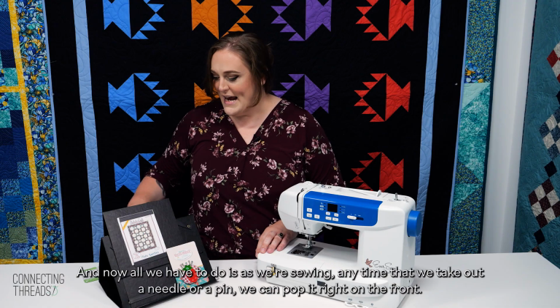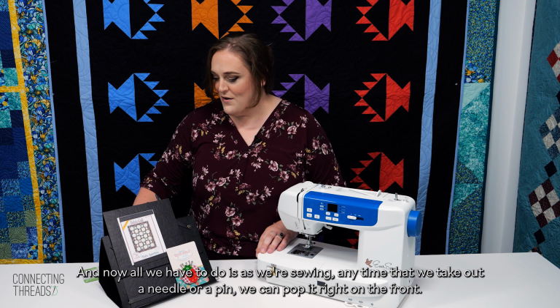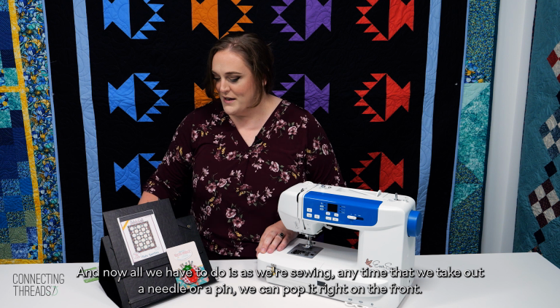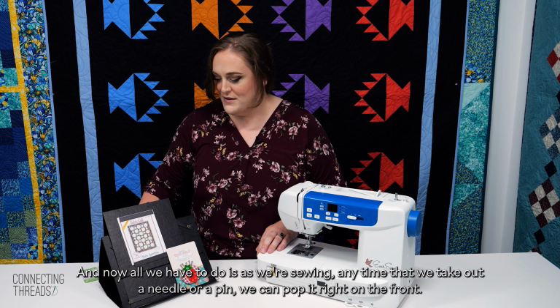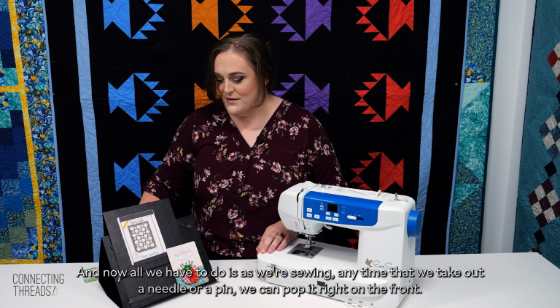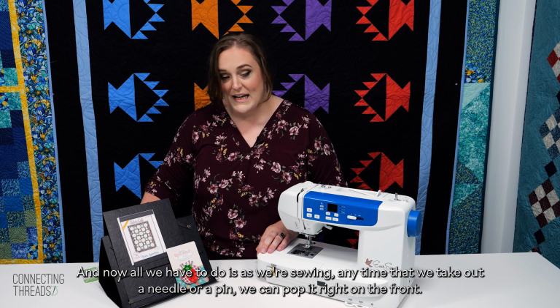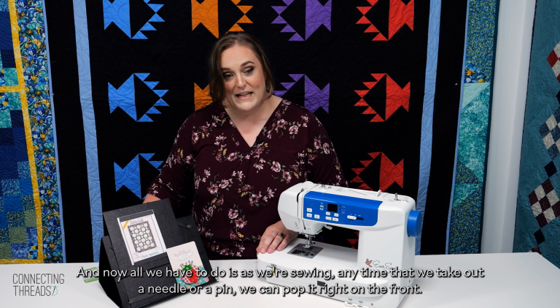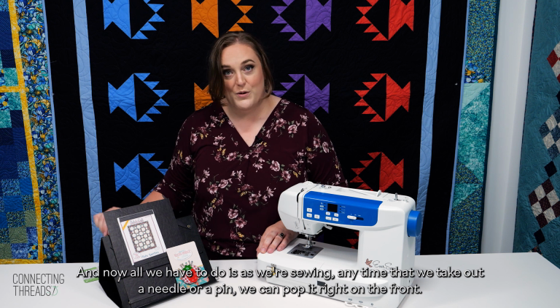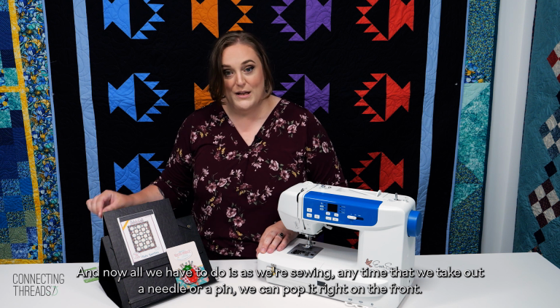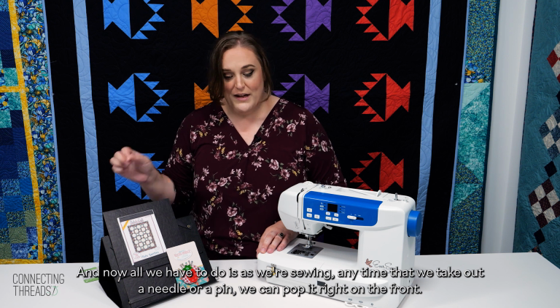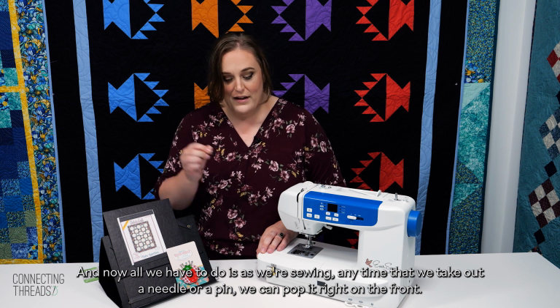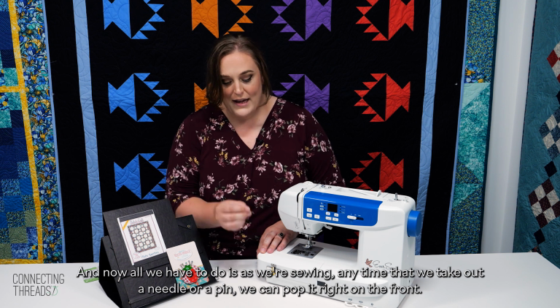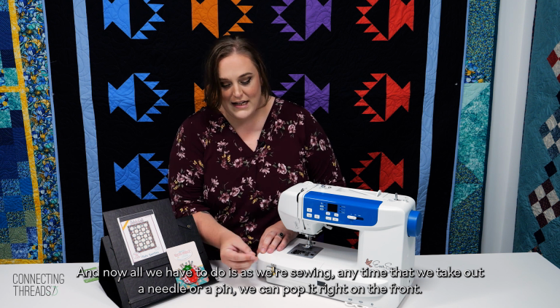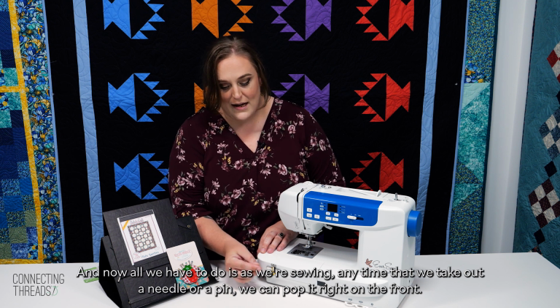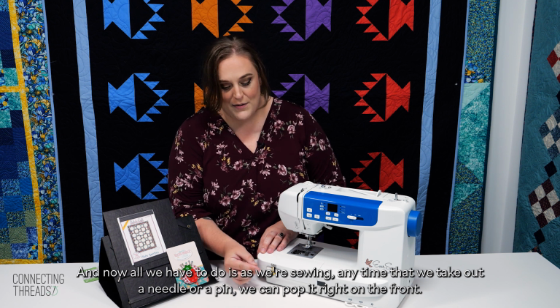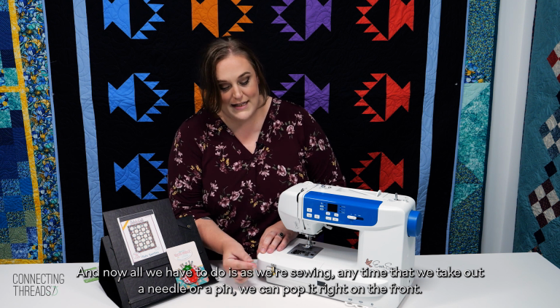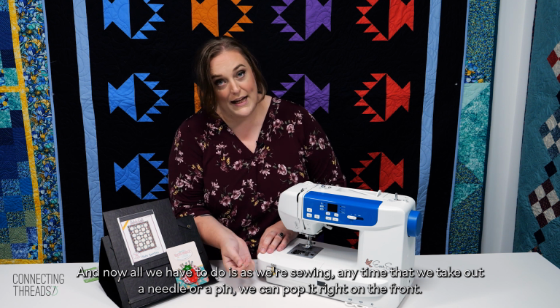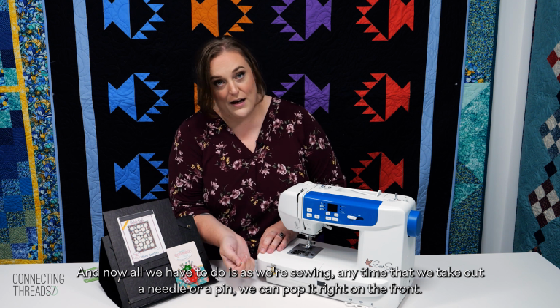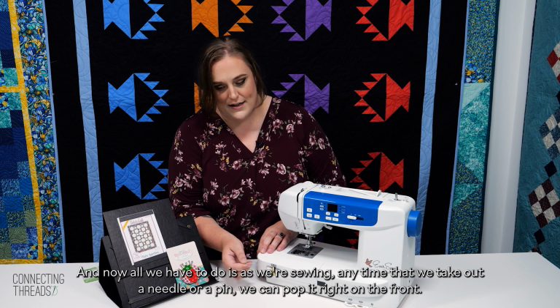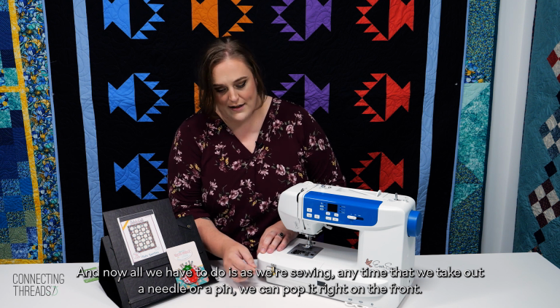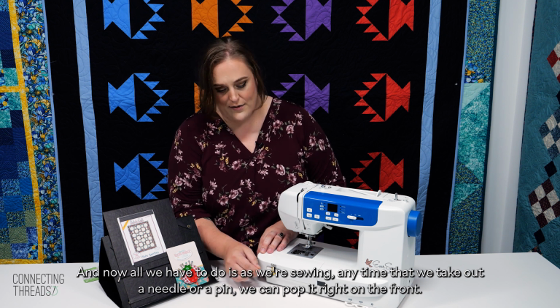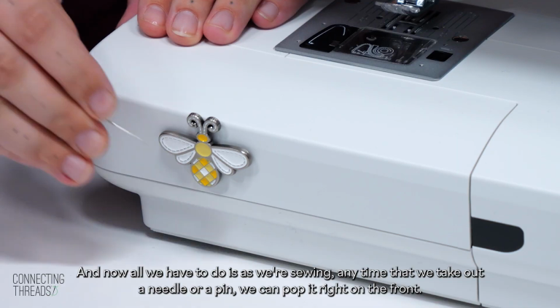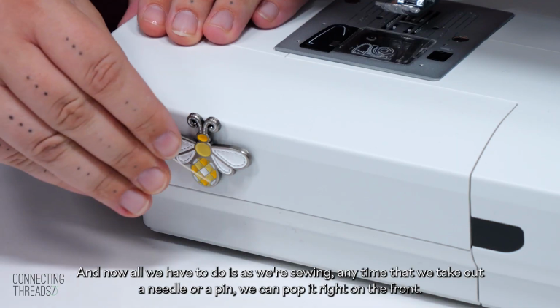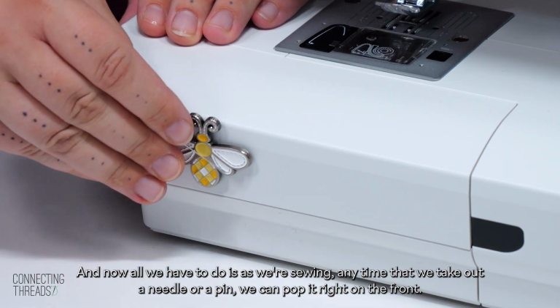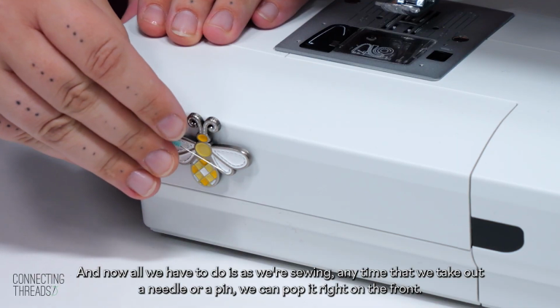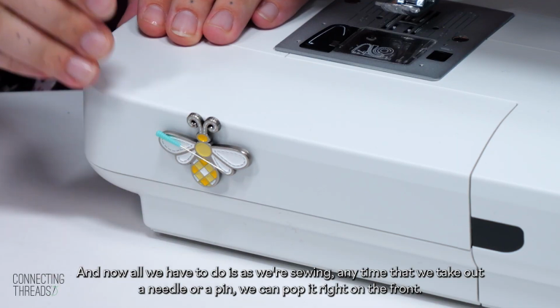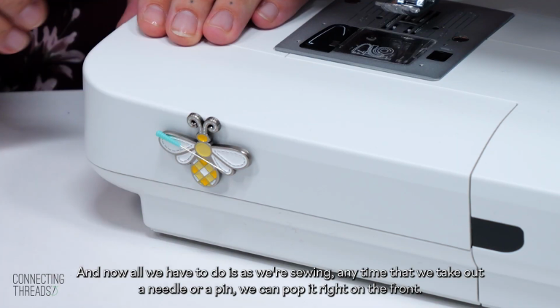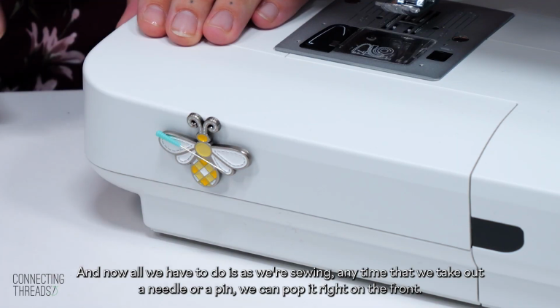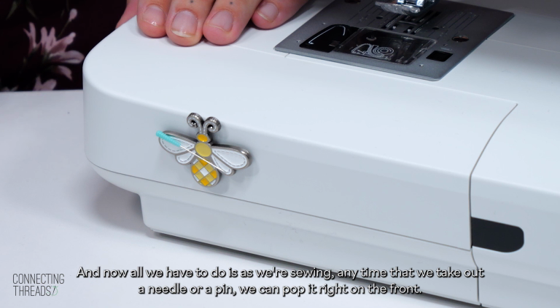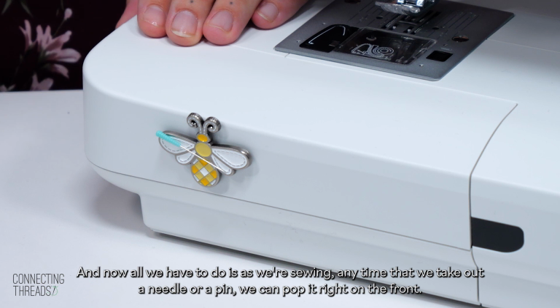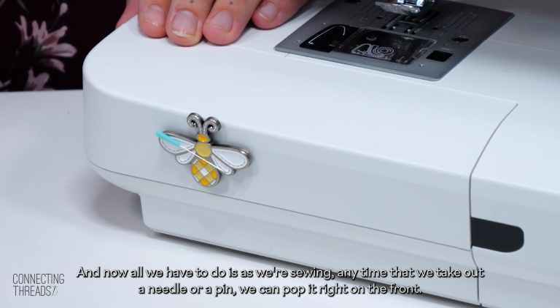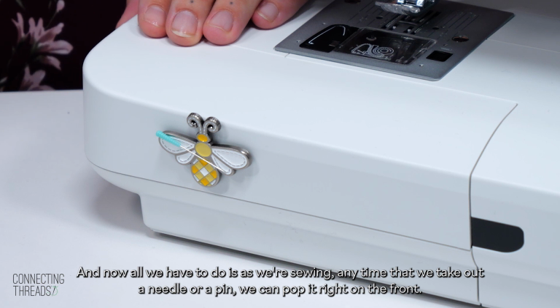Now all we have to do is, as we're sewing, any time that we take out a needle or a pin we can pop it right on the front.